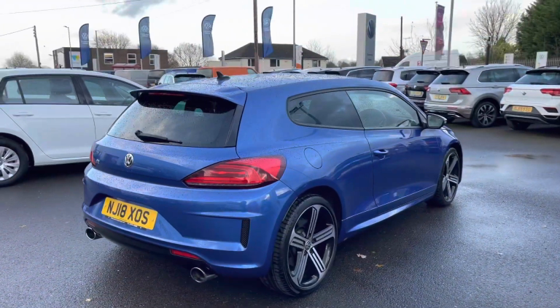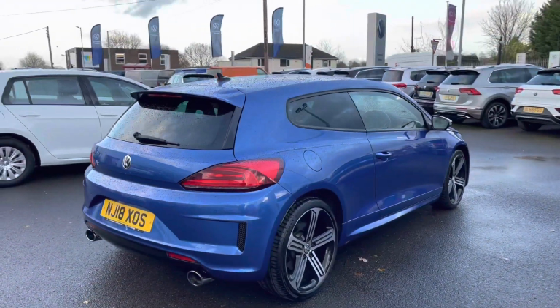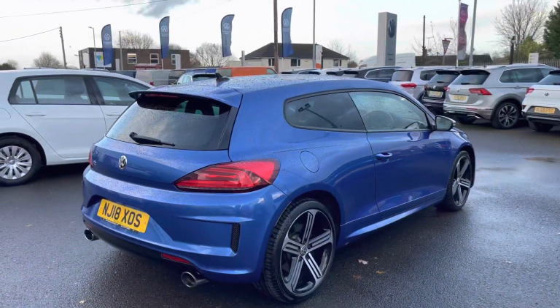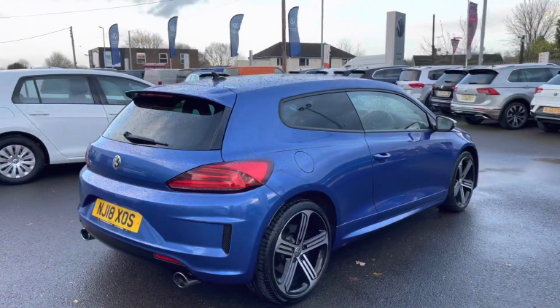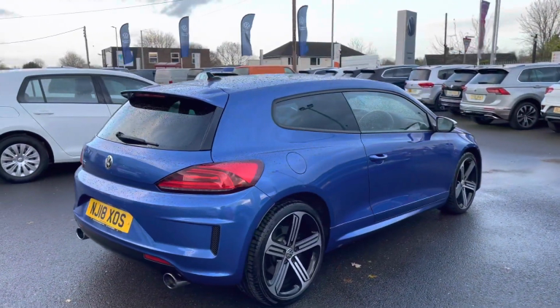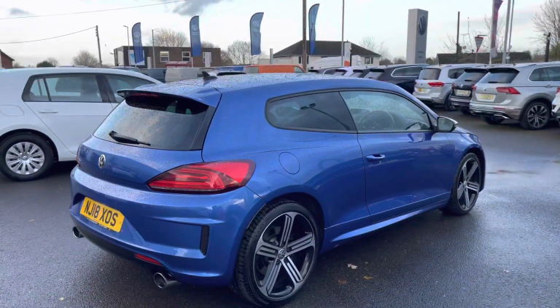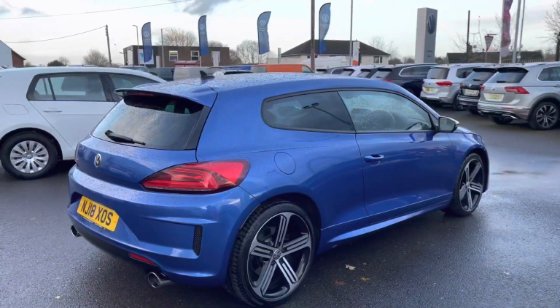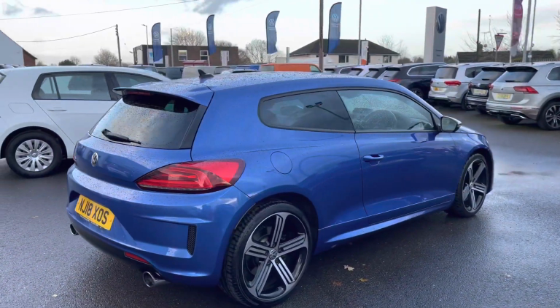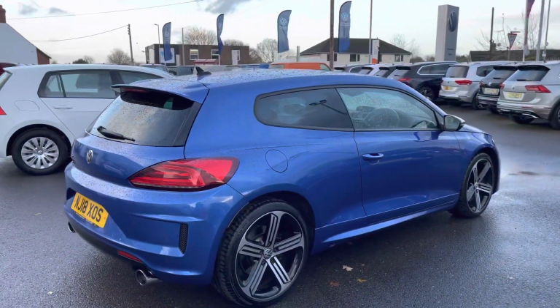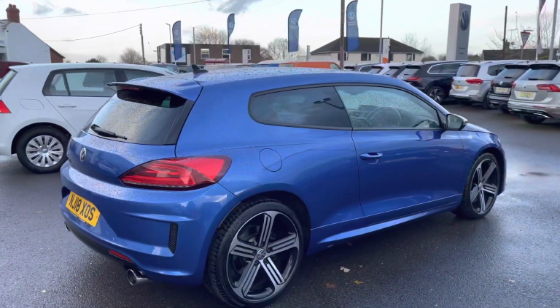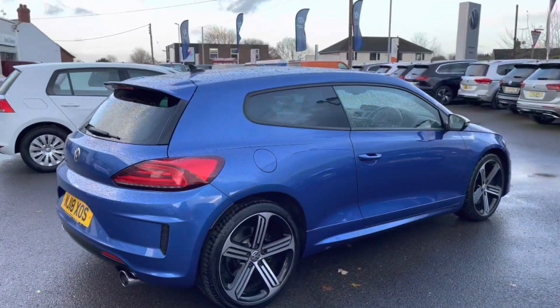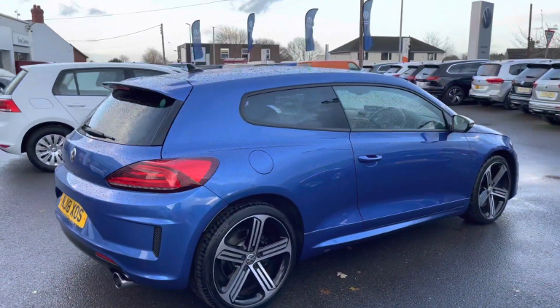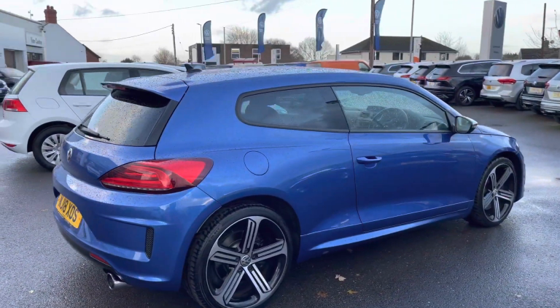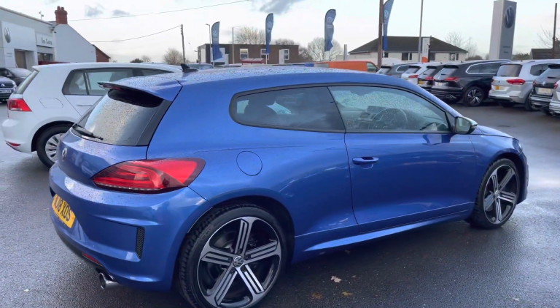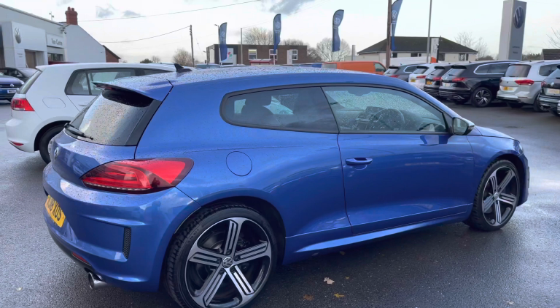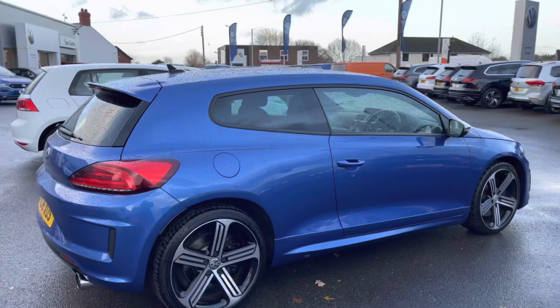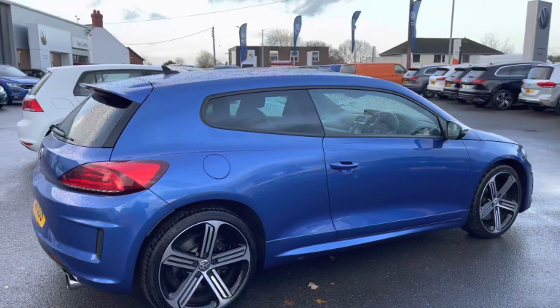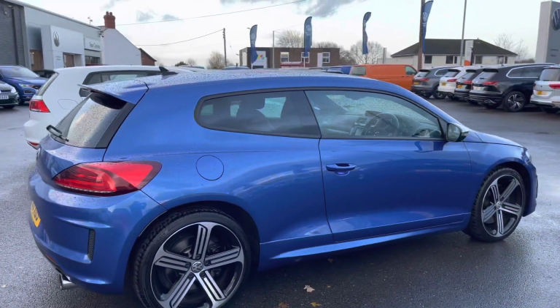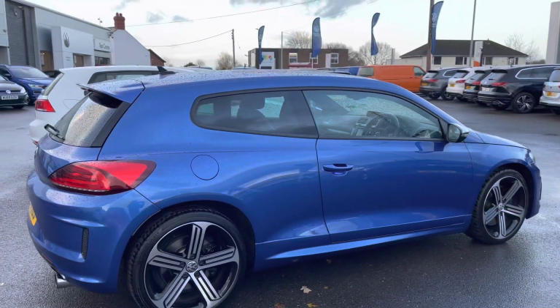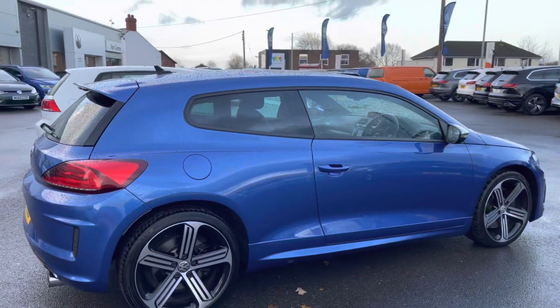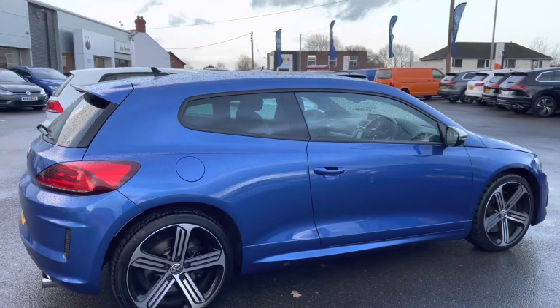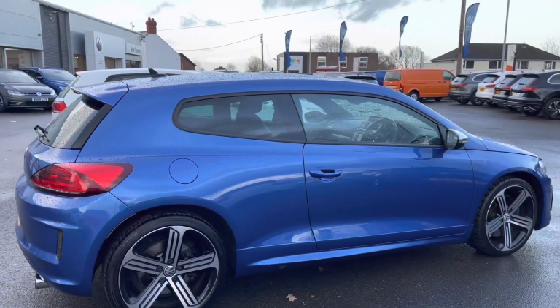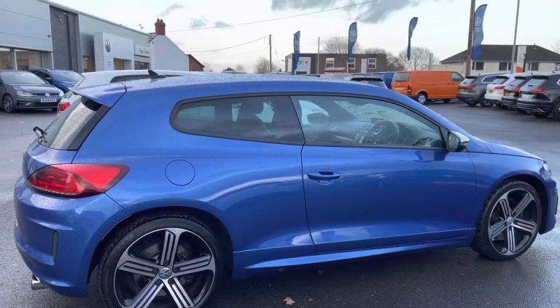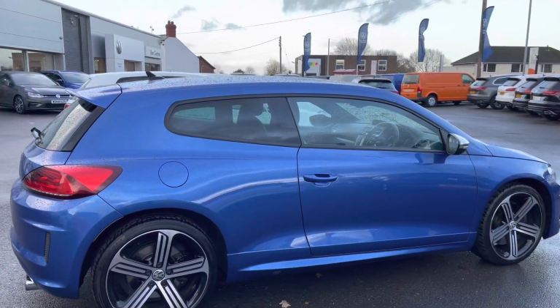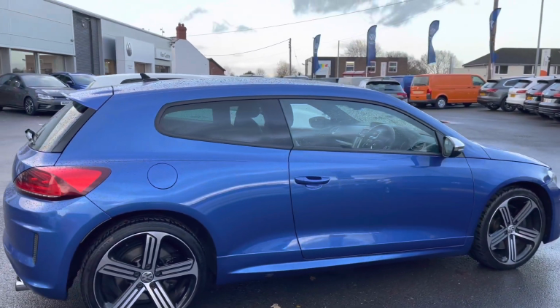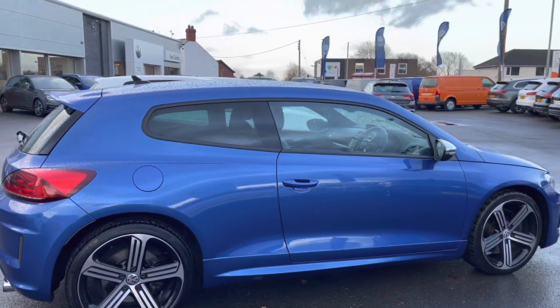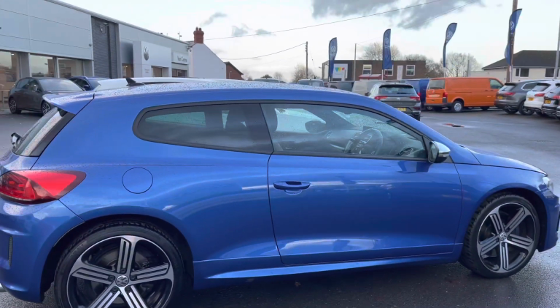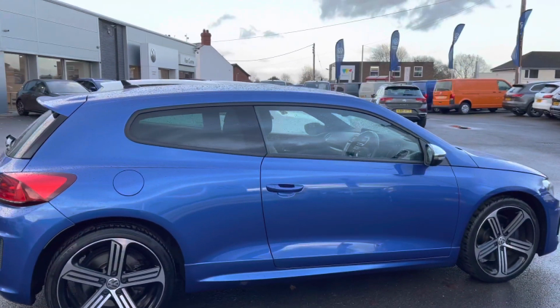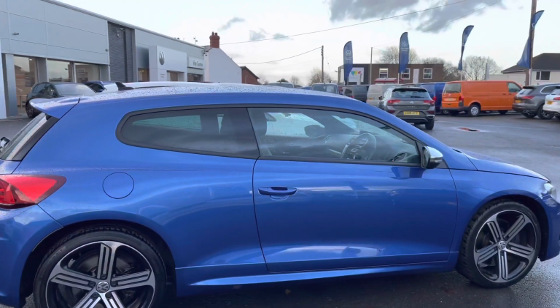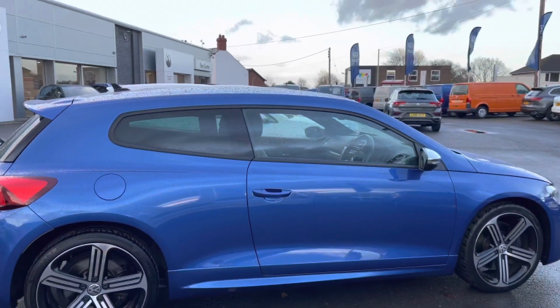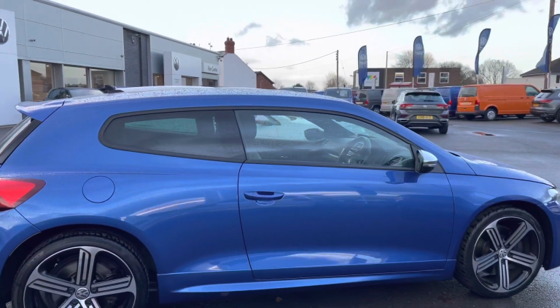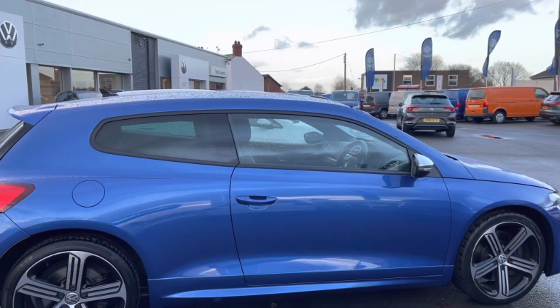This model does also feature your sports suspension. This video does not do justice for the colour of this Scirocco.